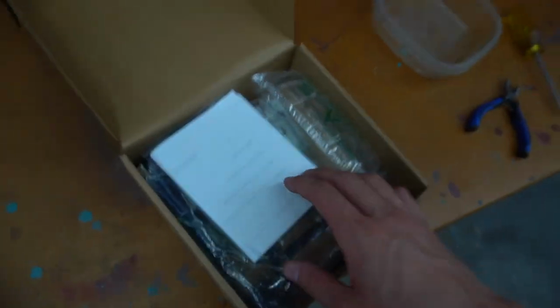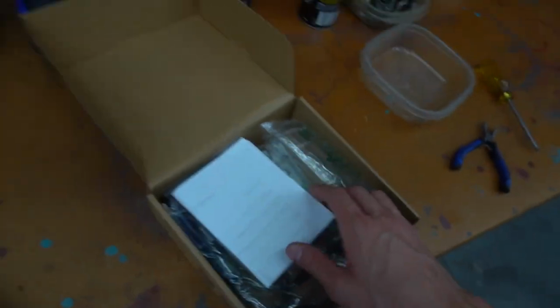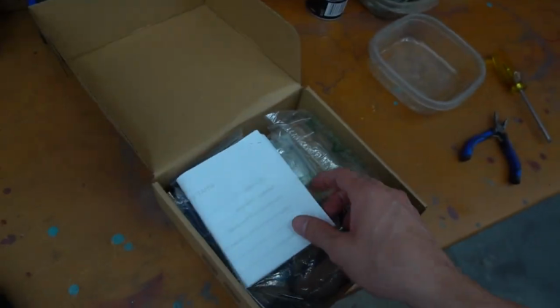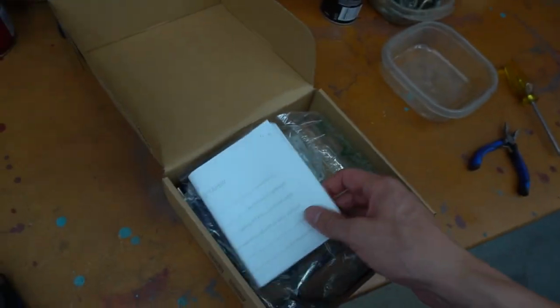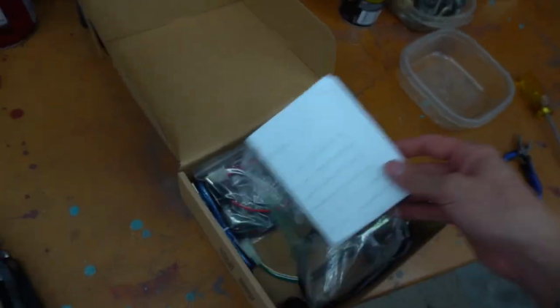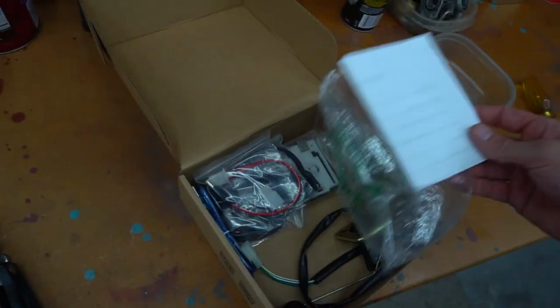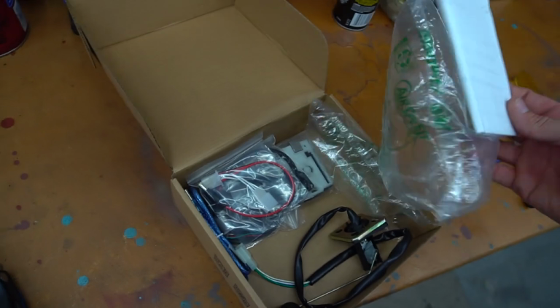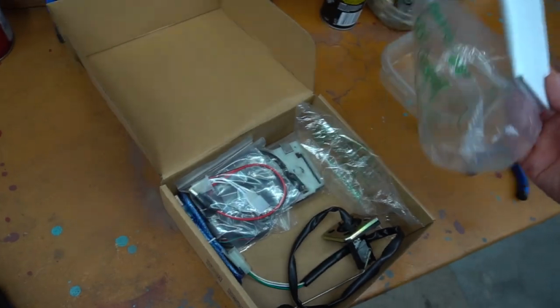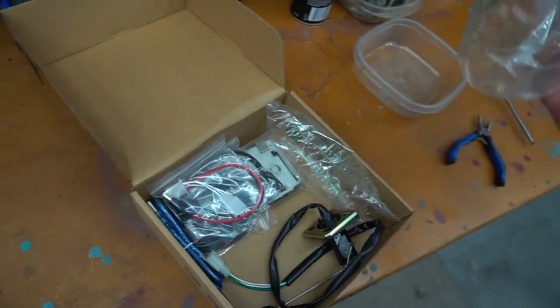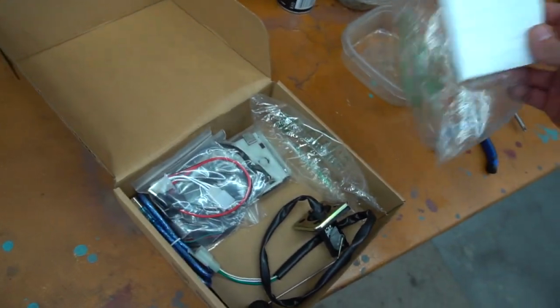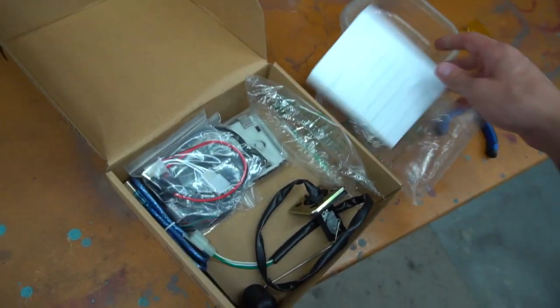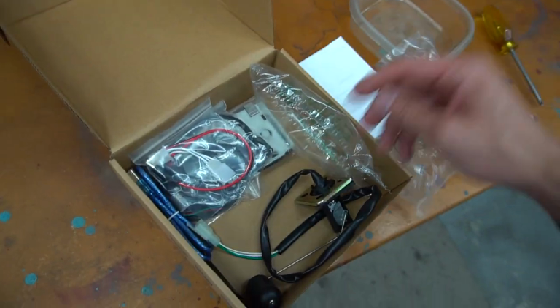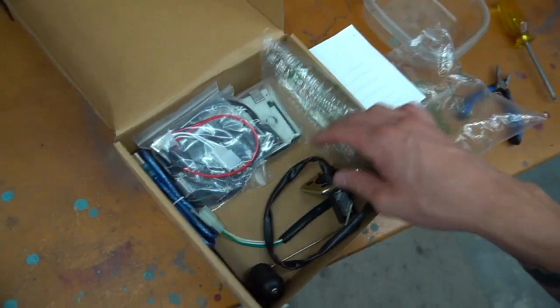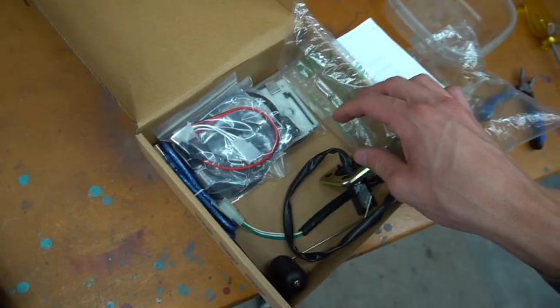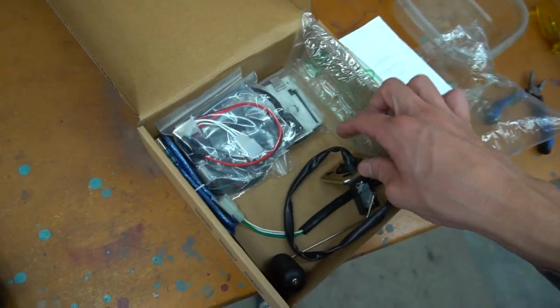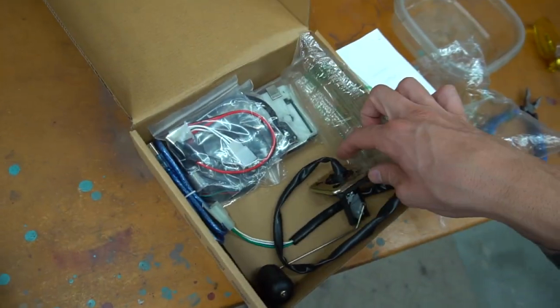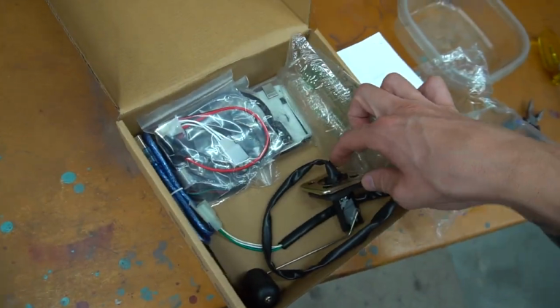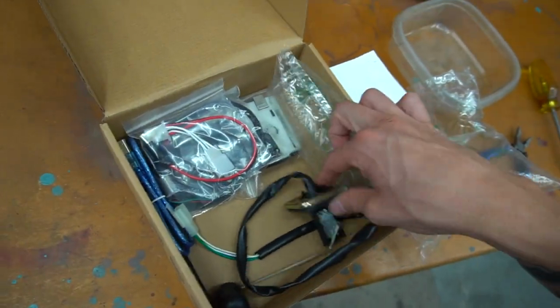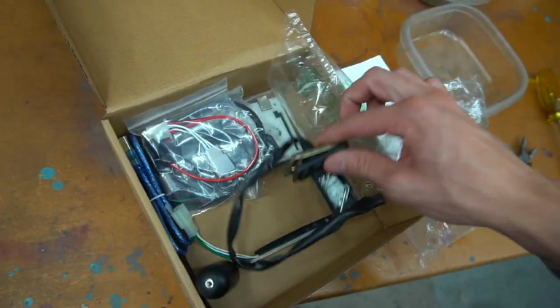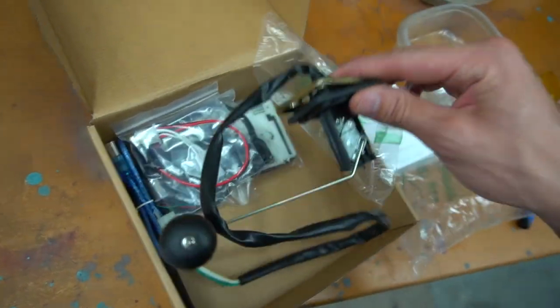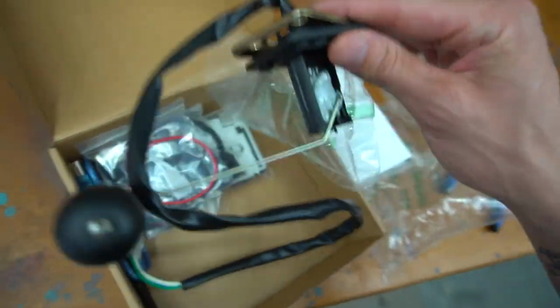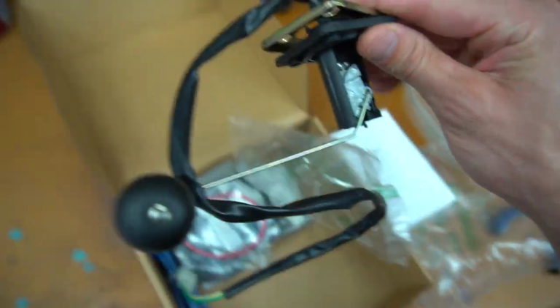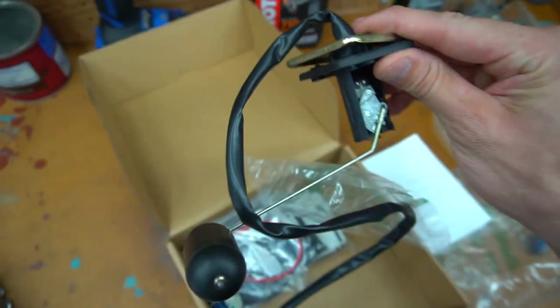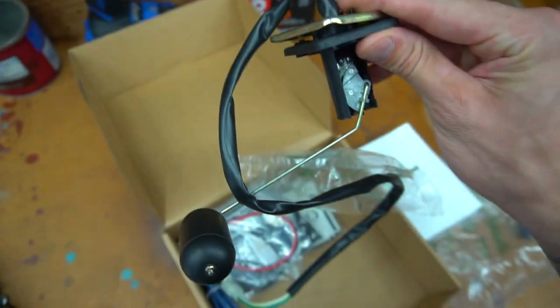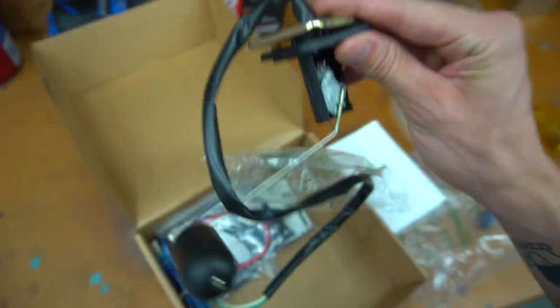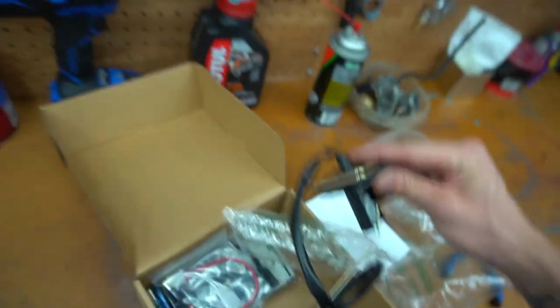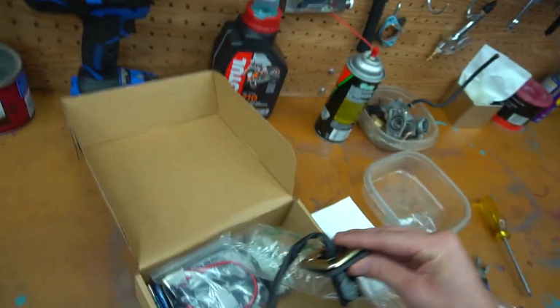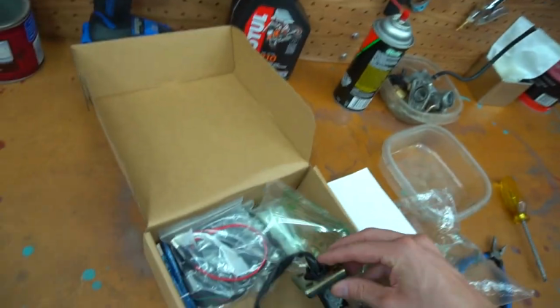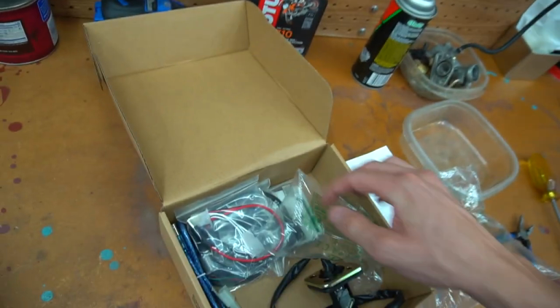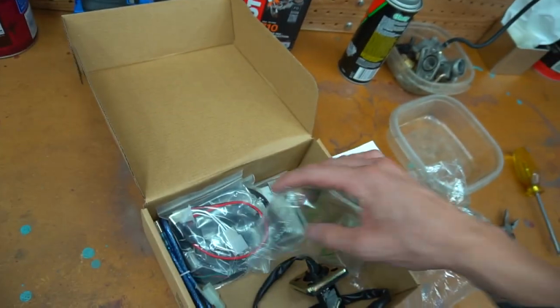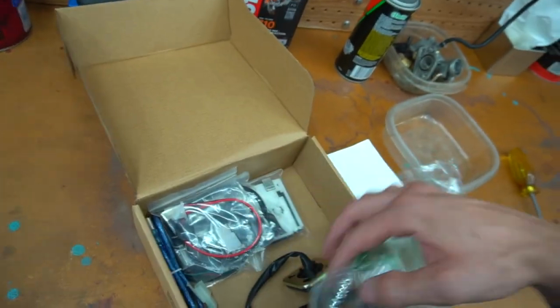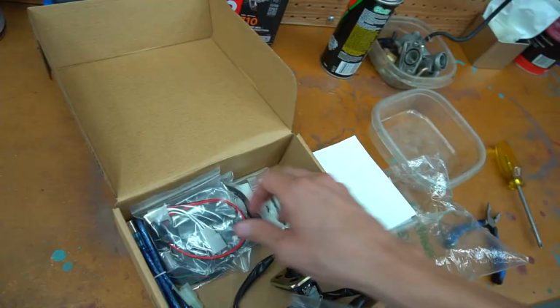We got the full kit - just like I knew it was going to be a full kit type of deal.